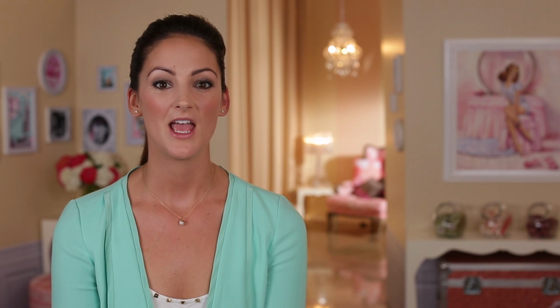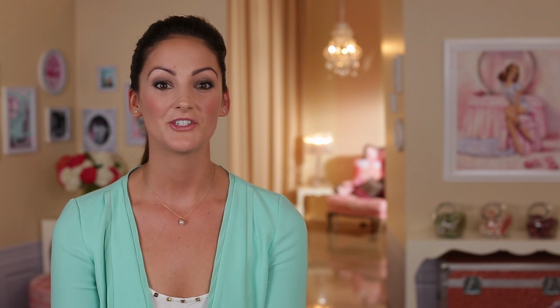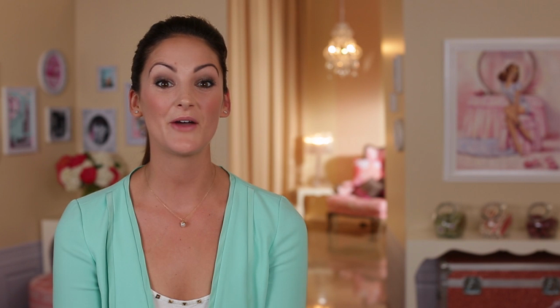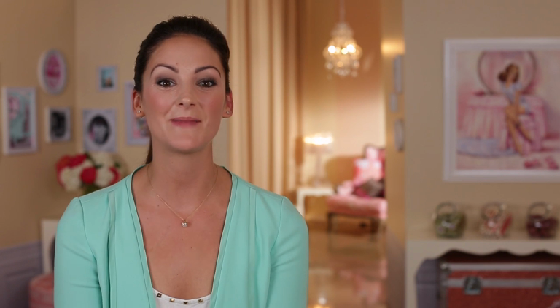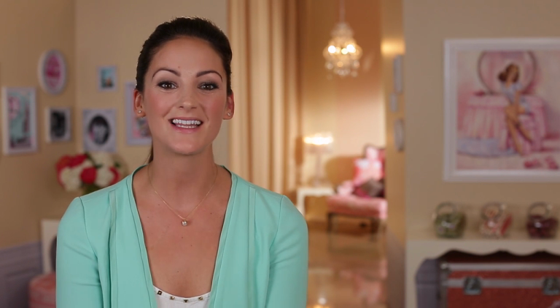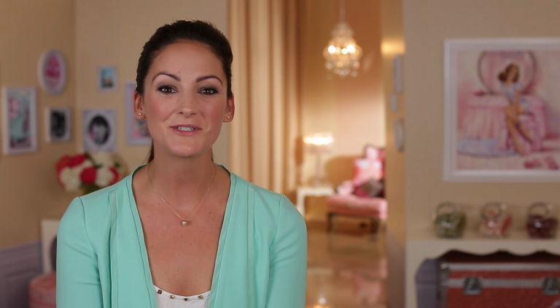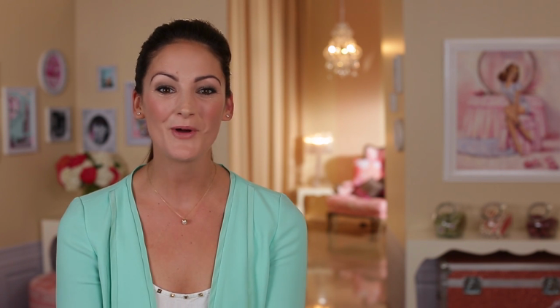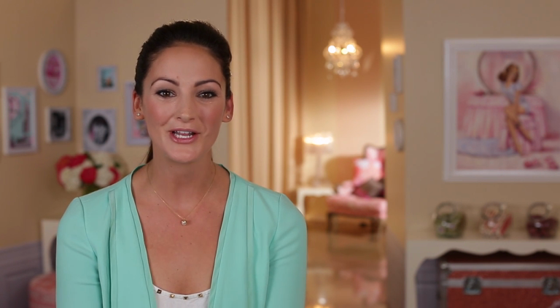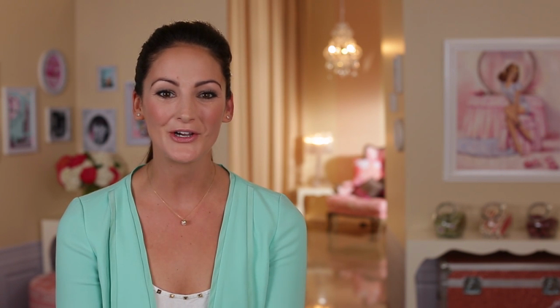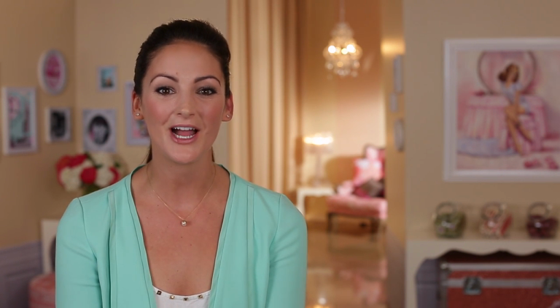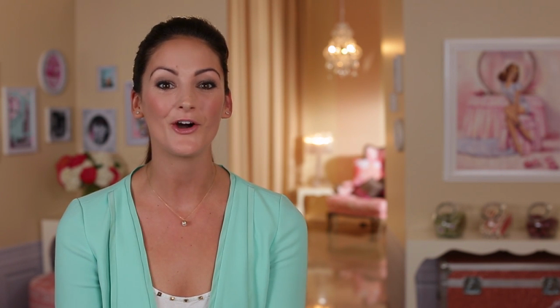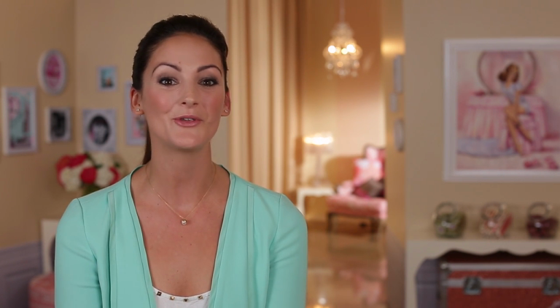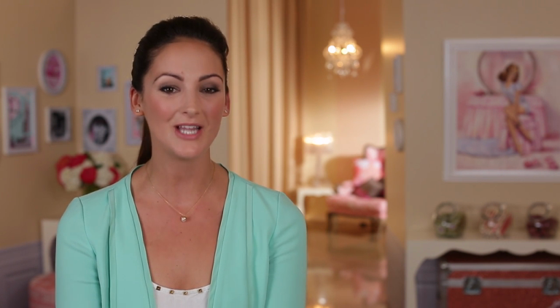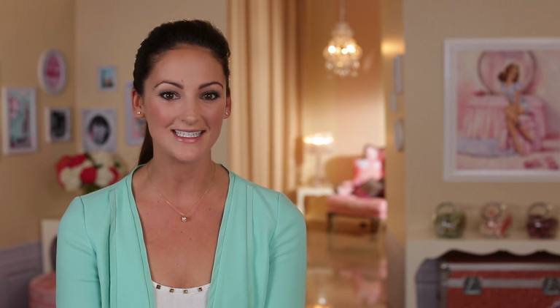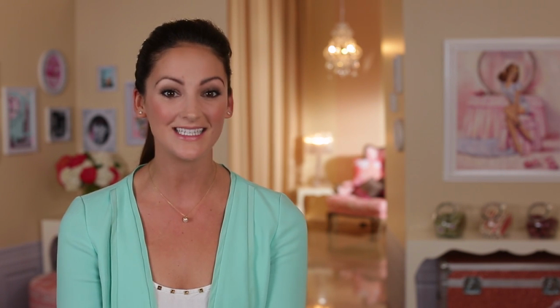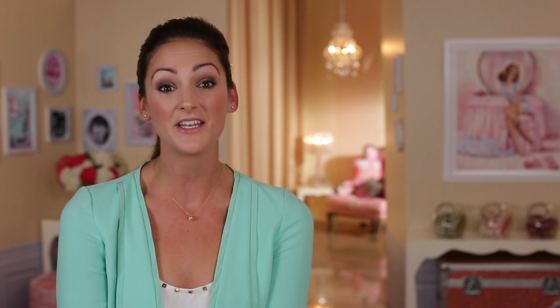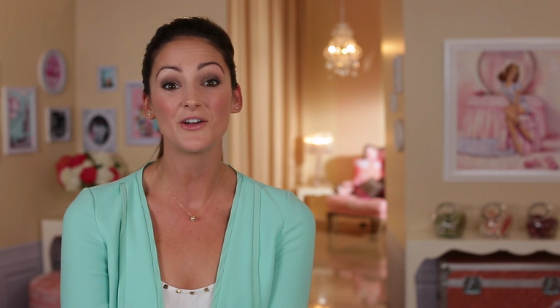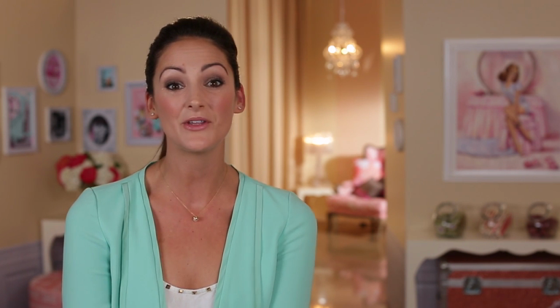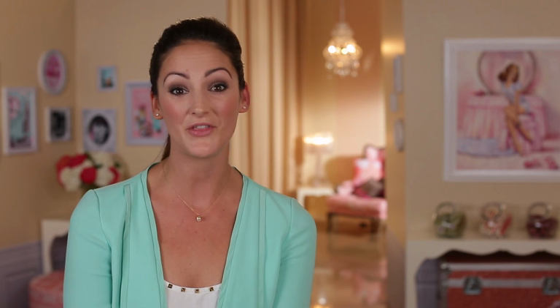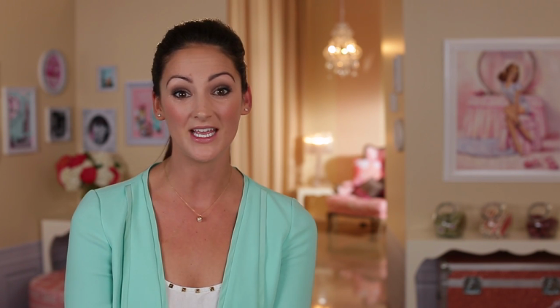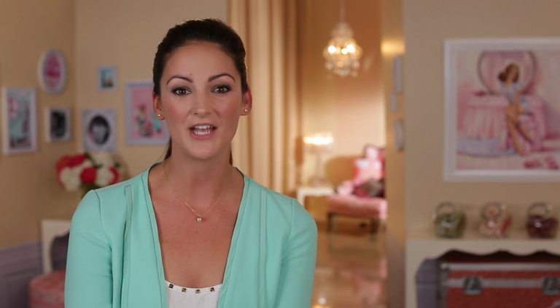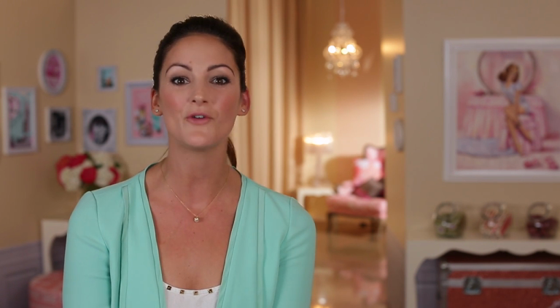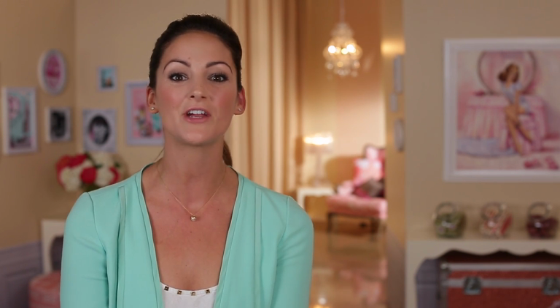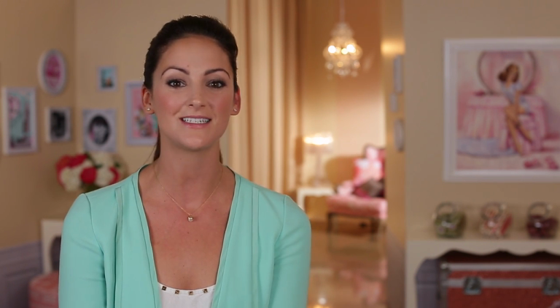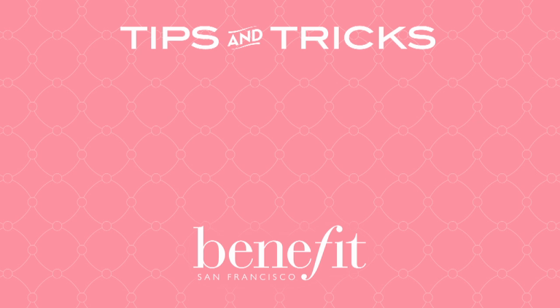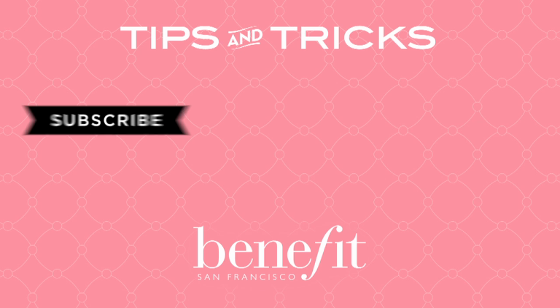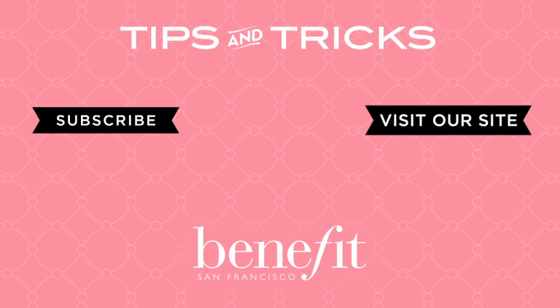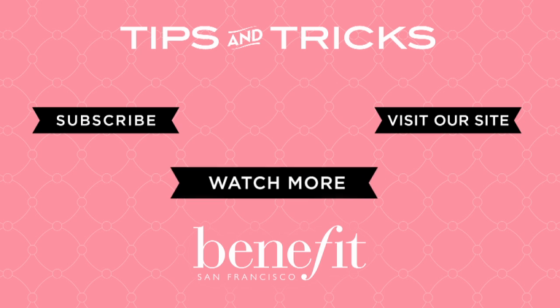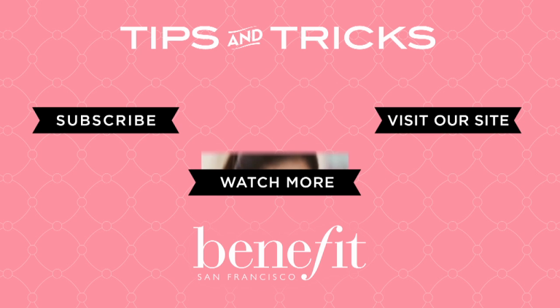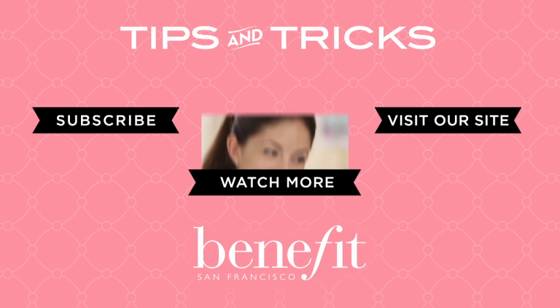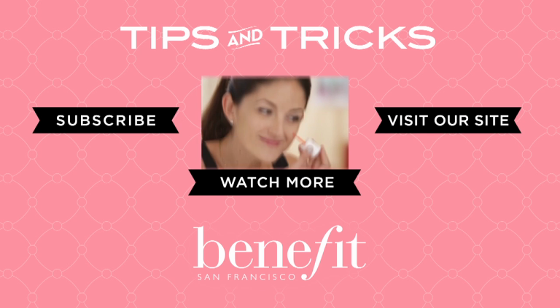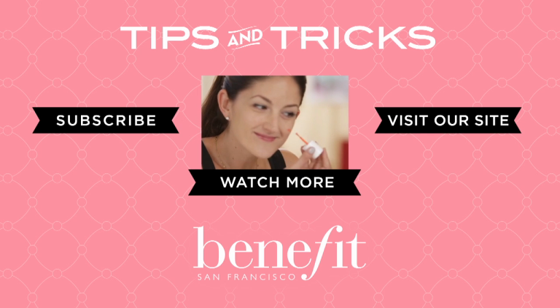So that was my glammed up party look. I hope you liked it — let us know what you think, and don't forget to subscribe for more tips and tricks.